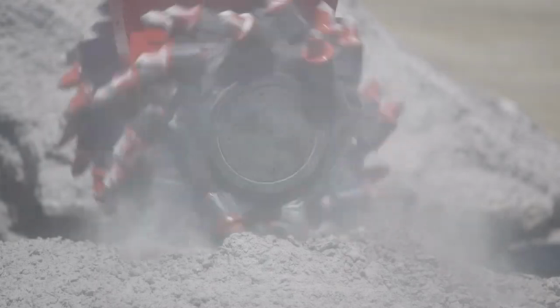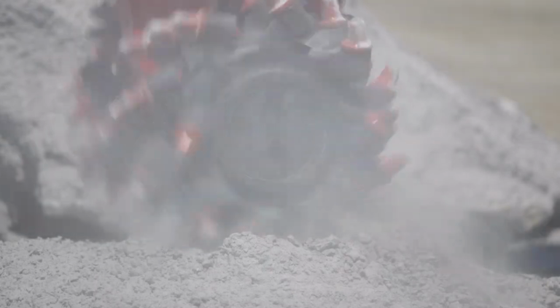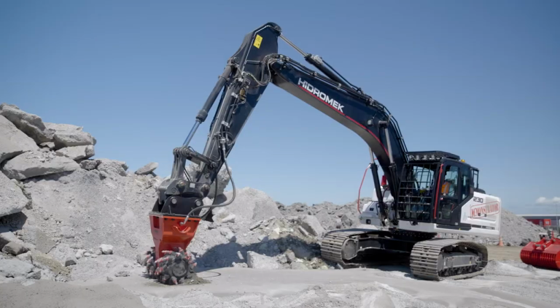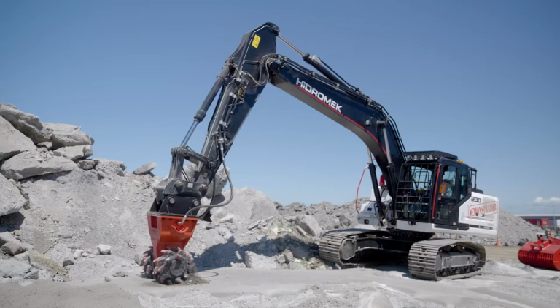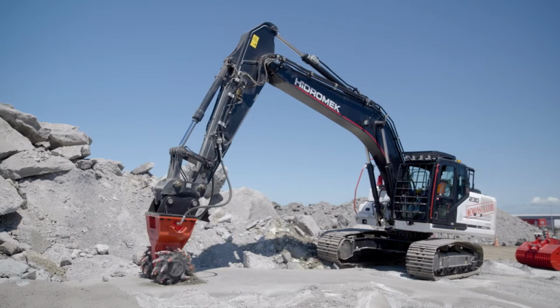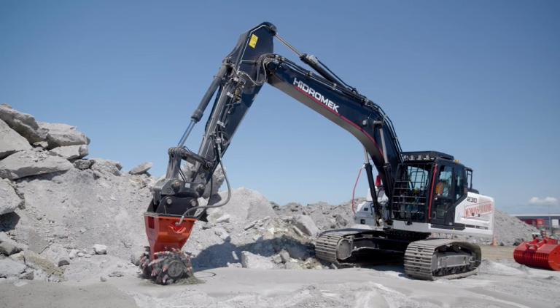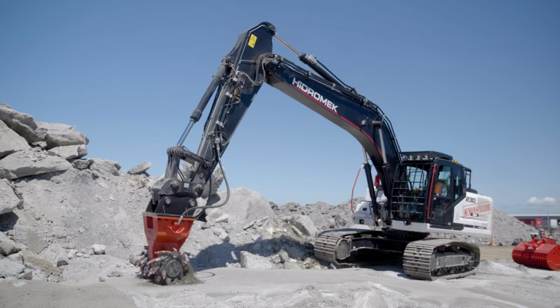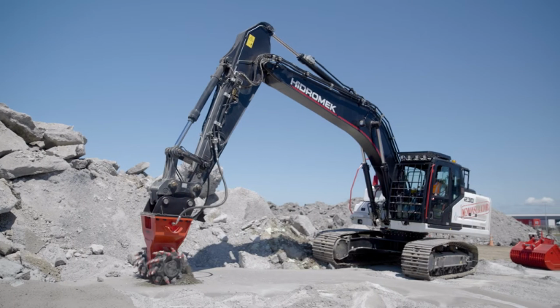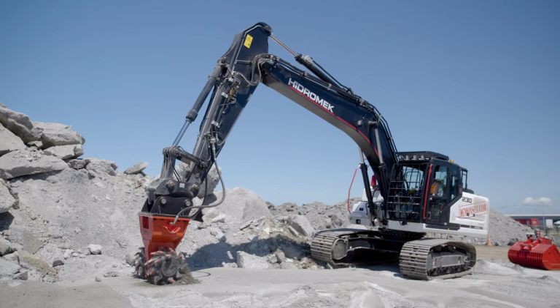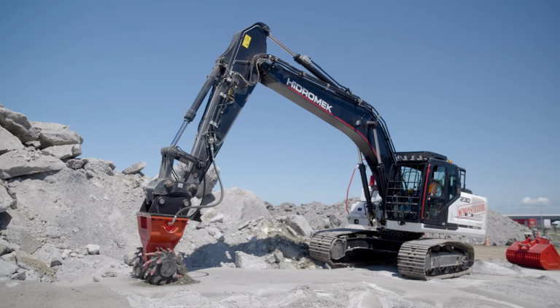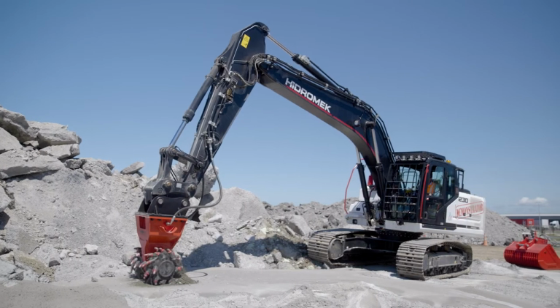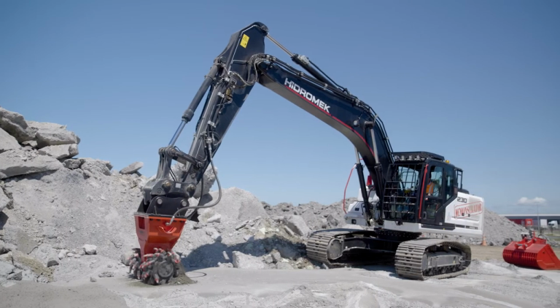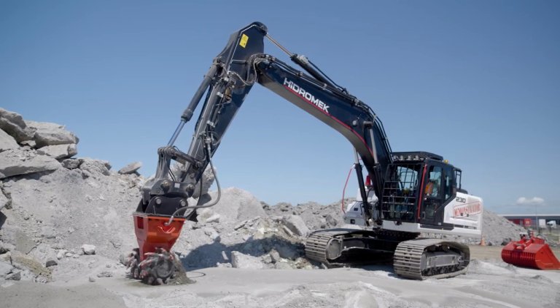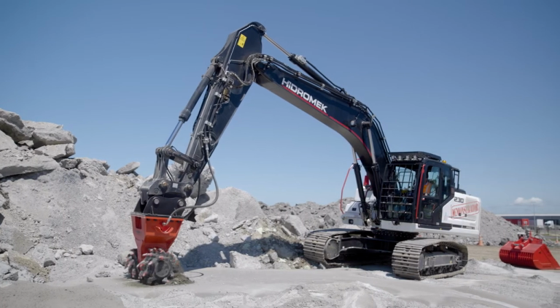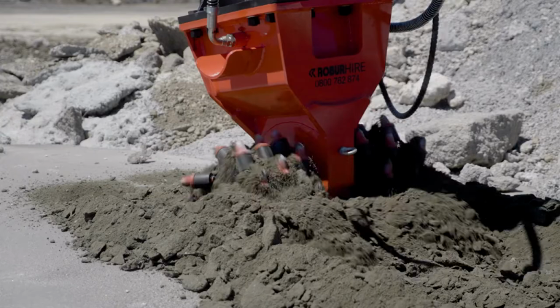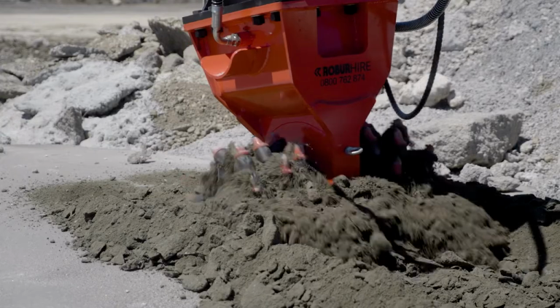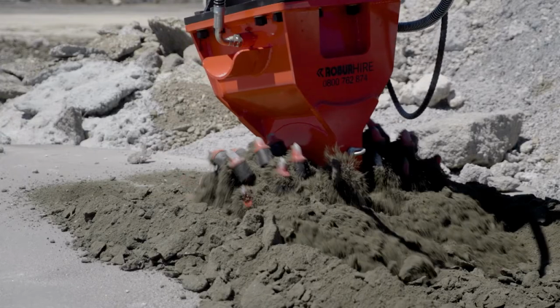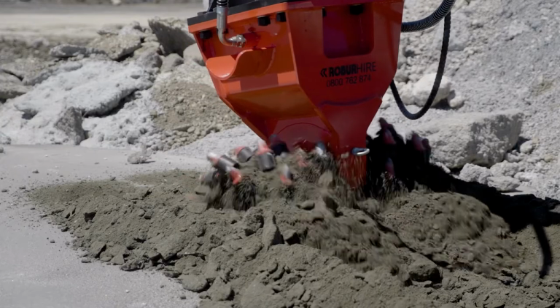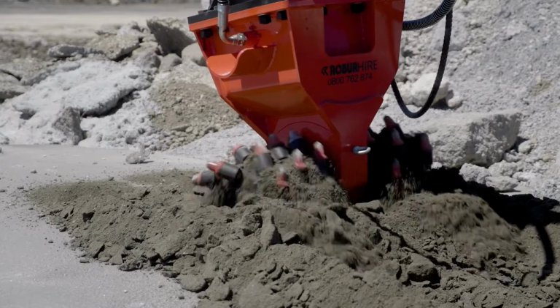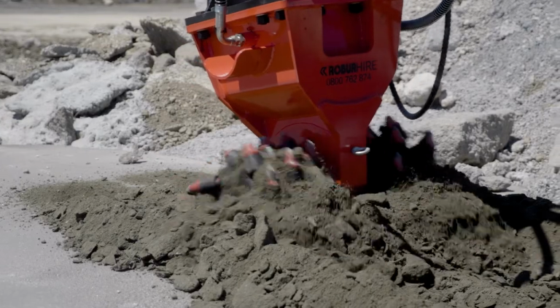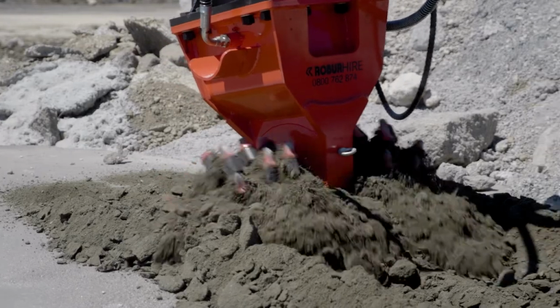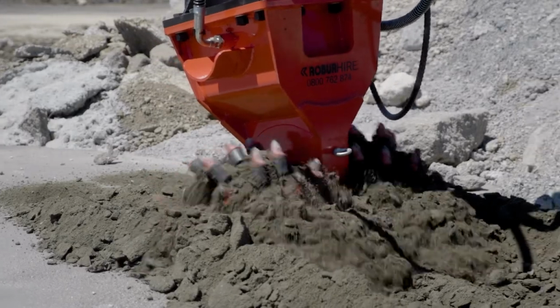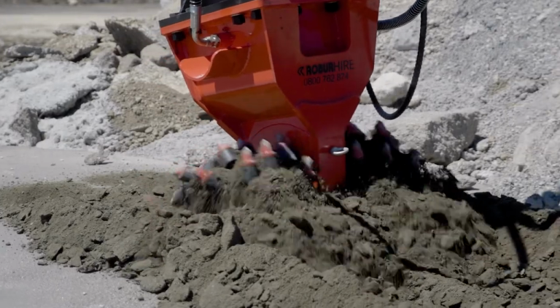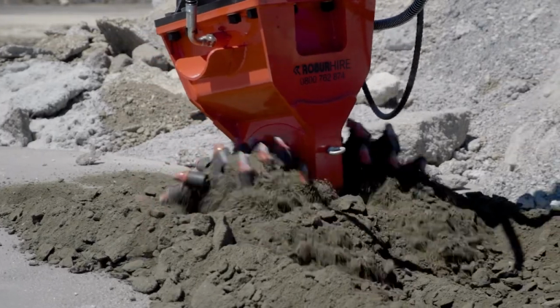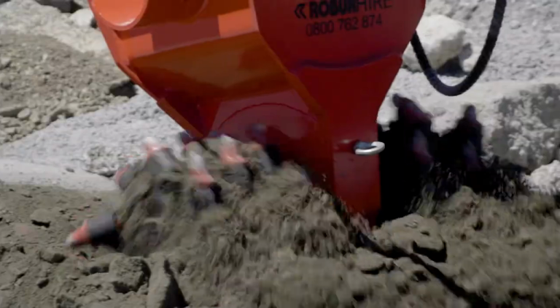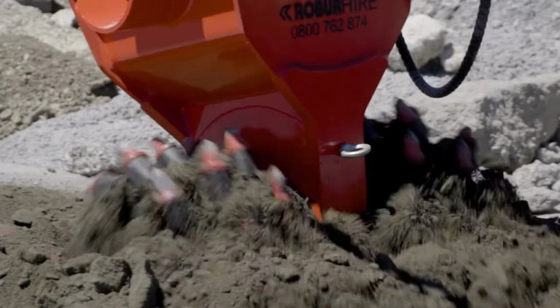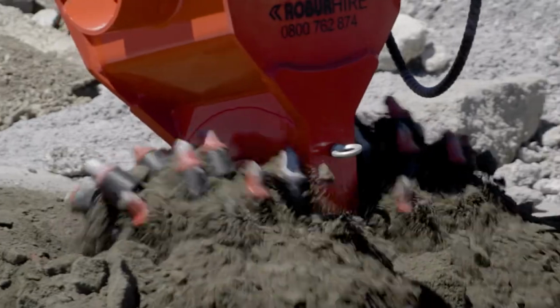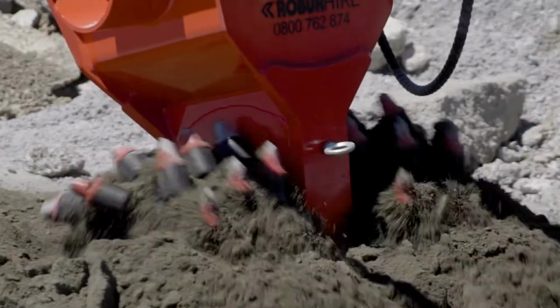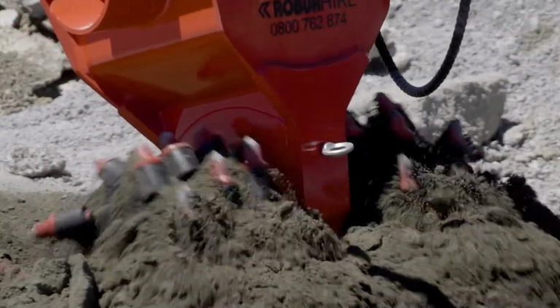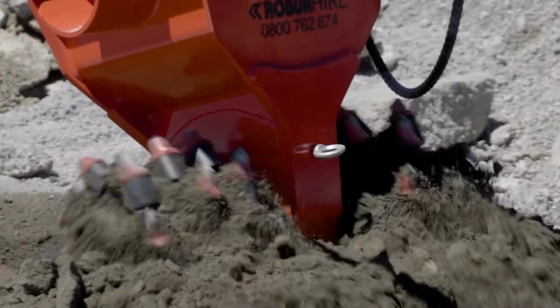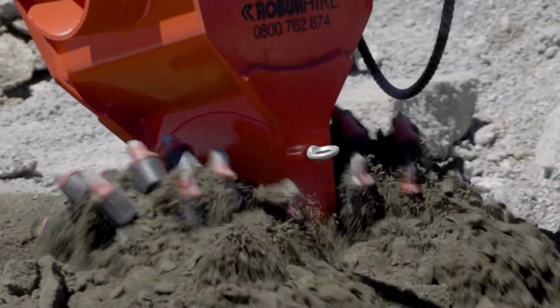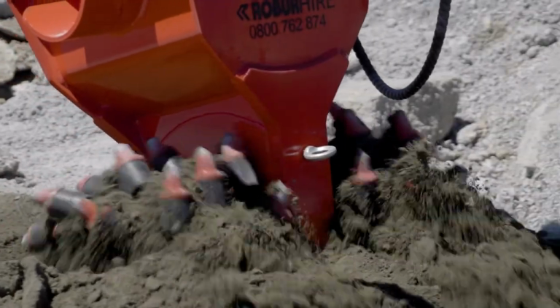If you're looking to remove a precise layer of rock or other hard material, then a drum cutter could be the ideal tool for you.